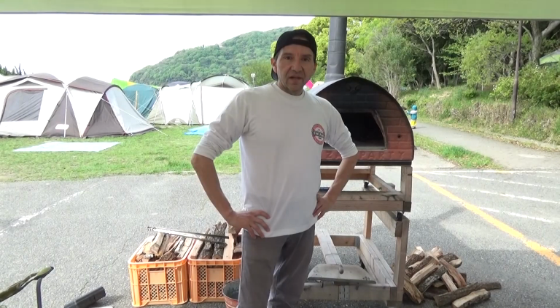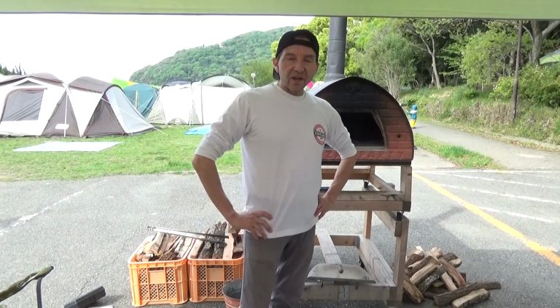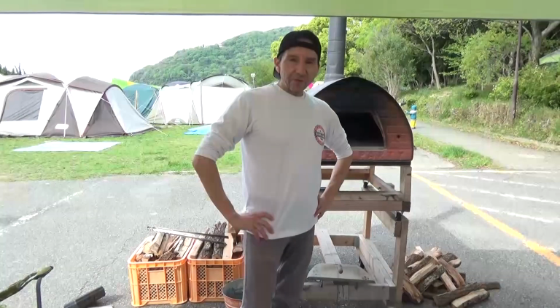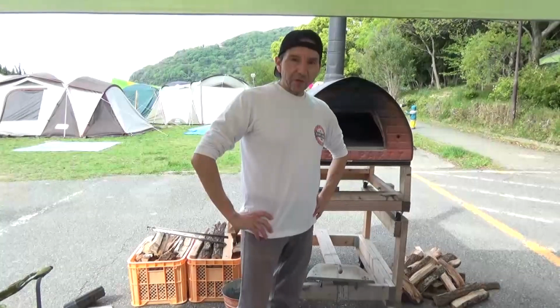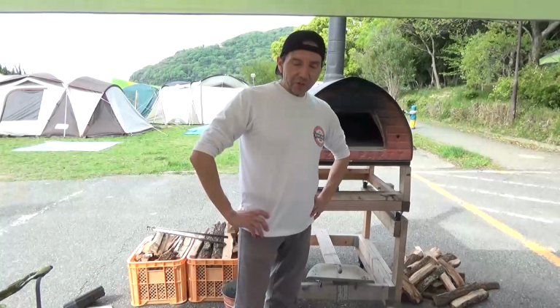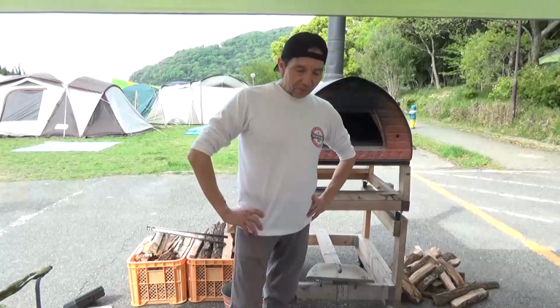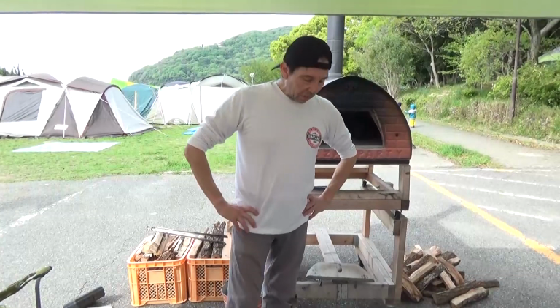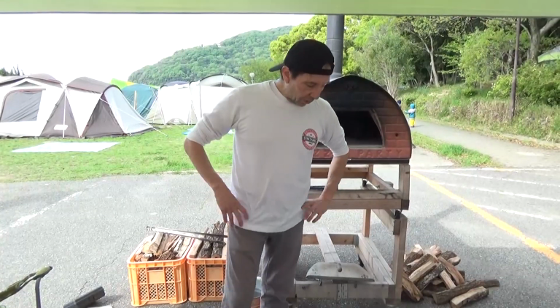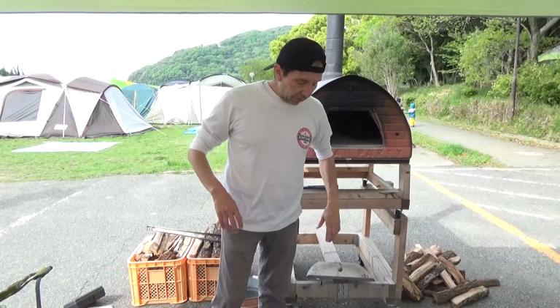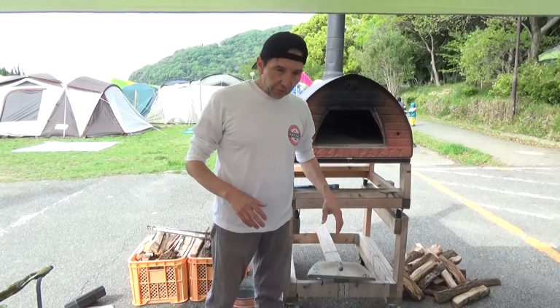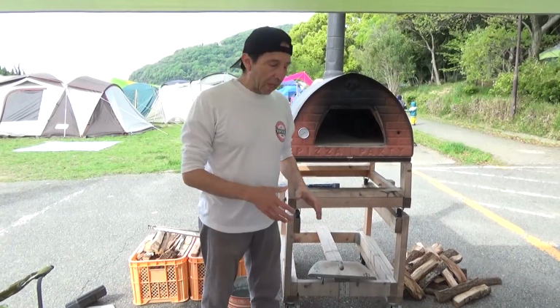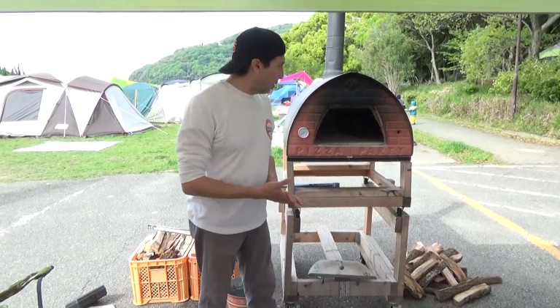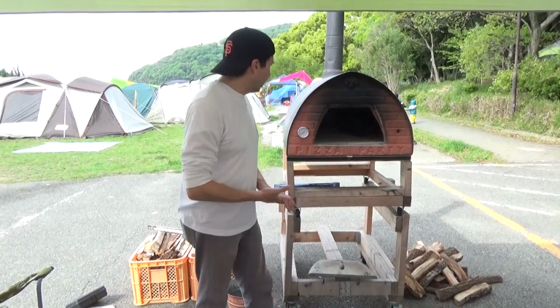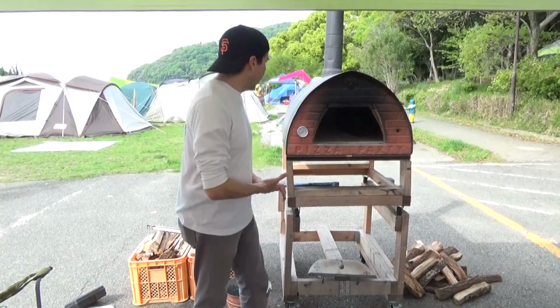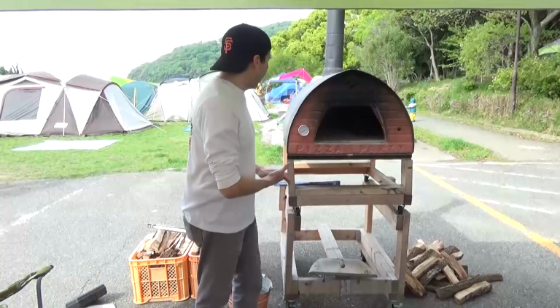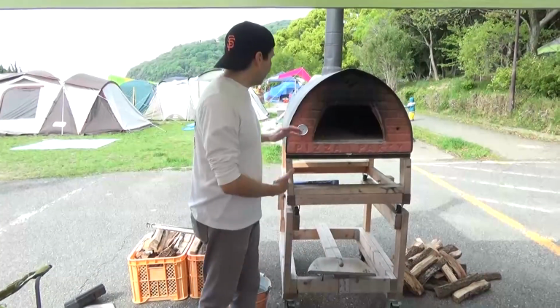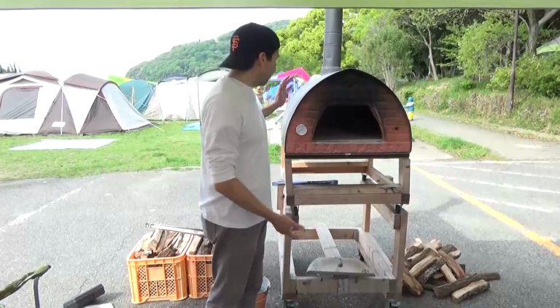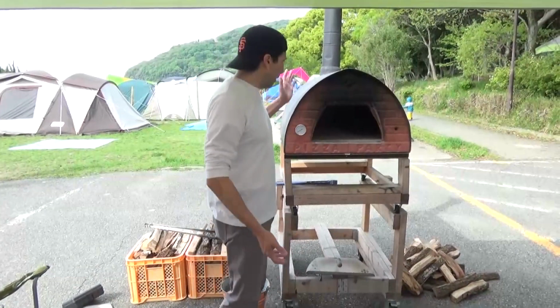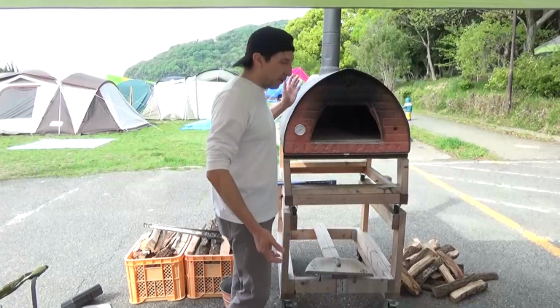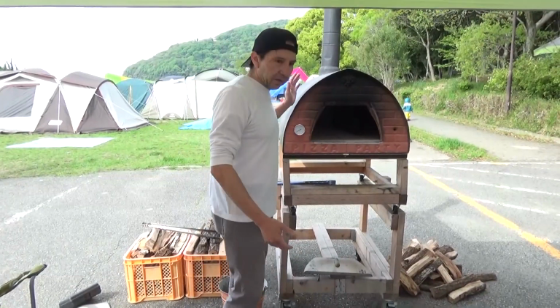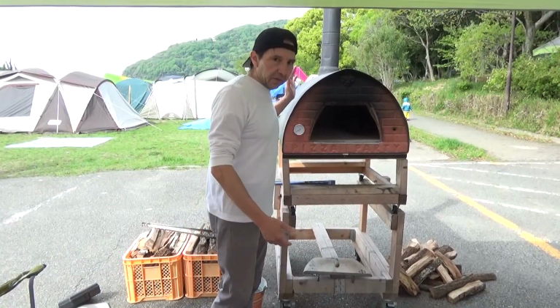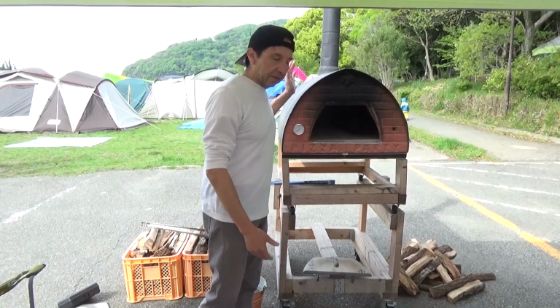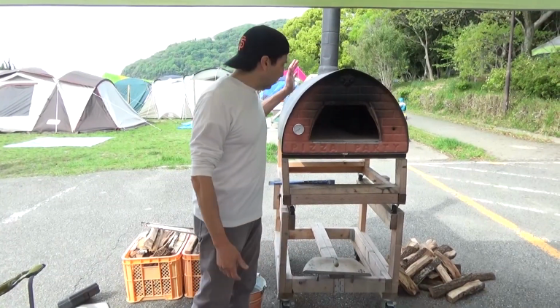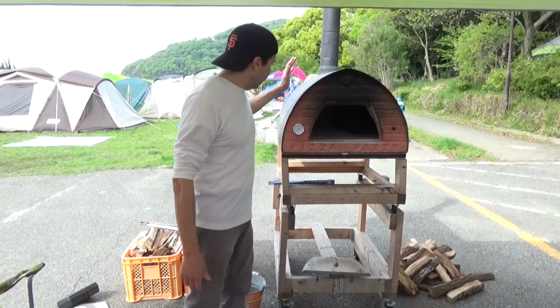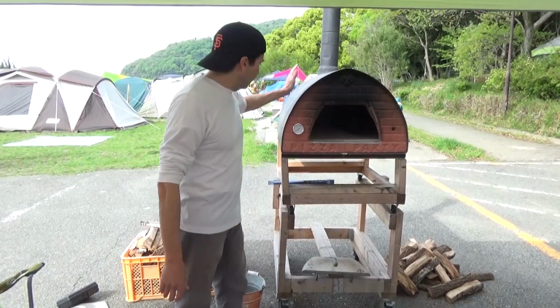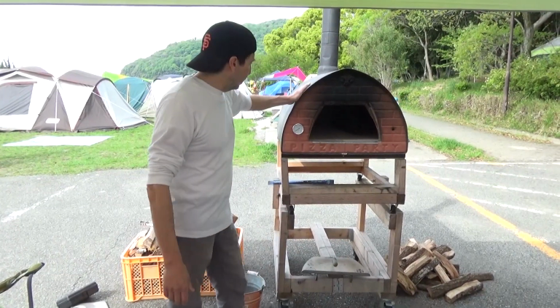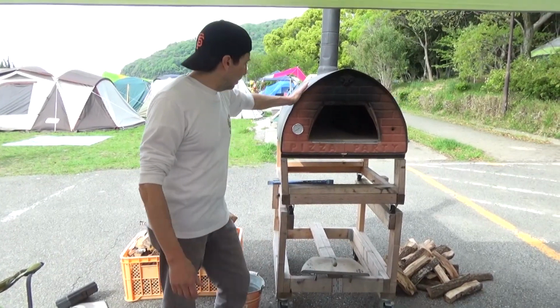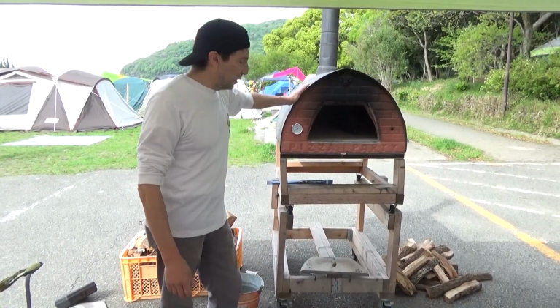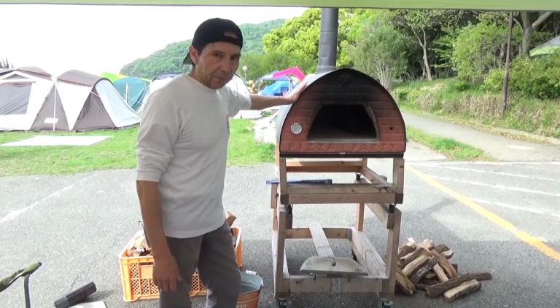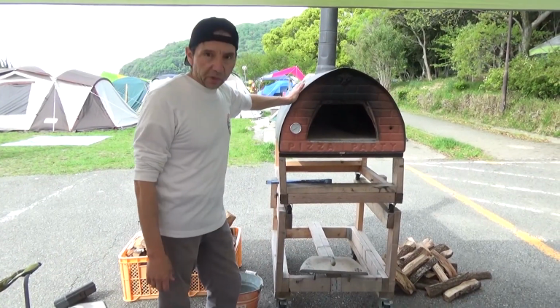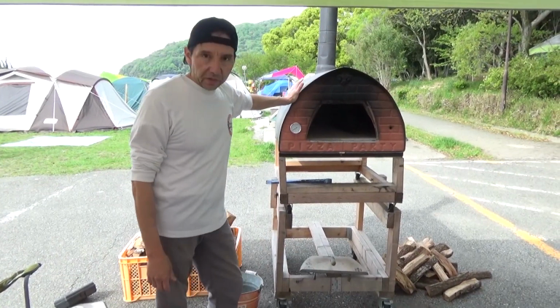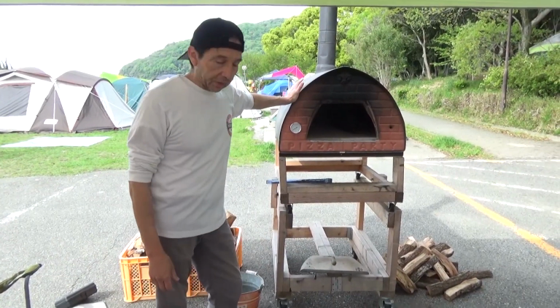Hi, Phil here. I'm going to show you how I start fire in the pizza party oven.